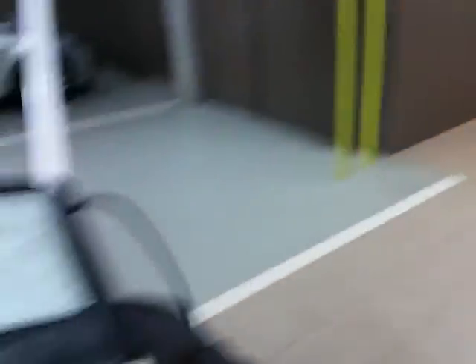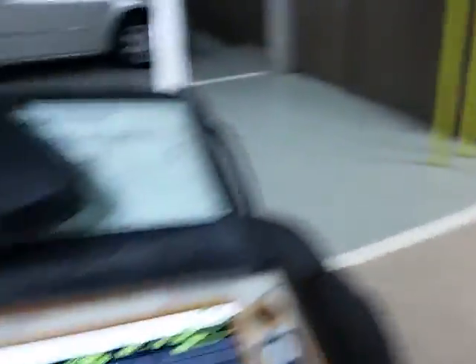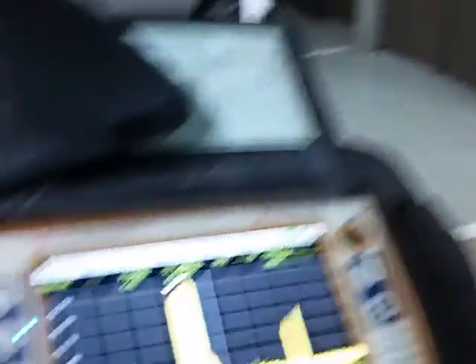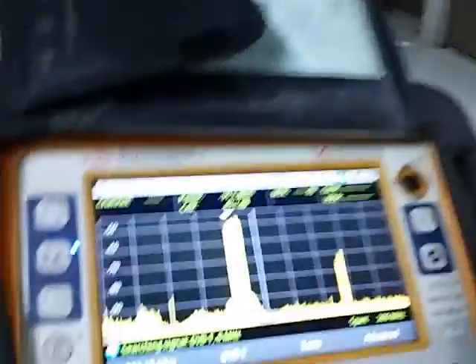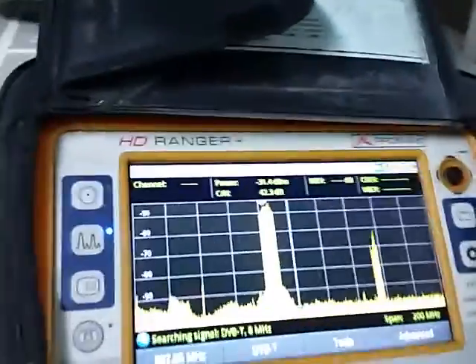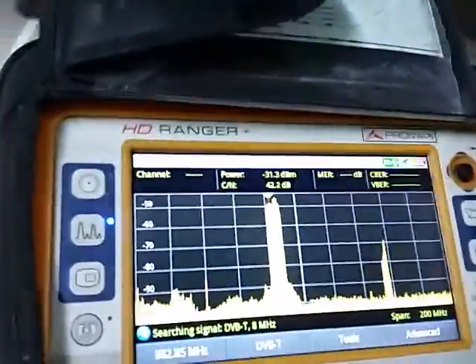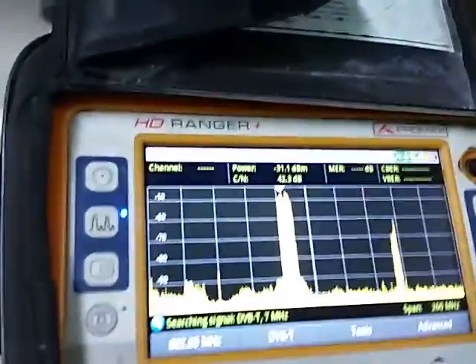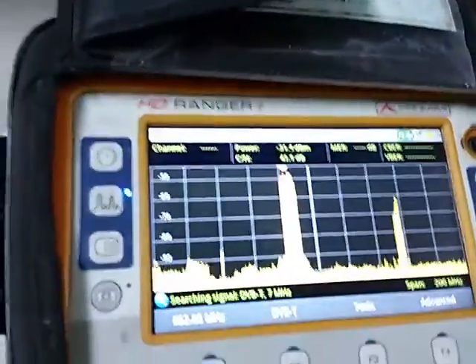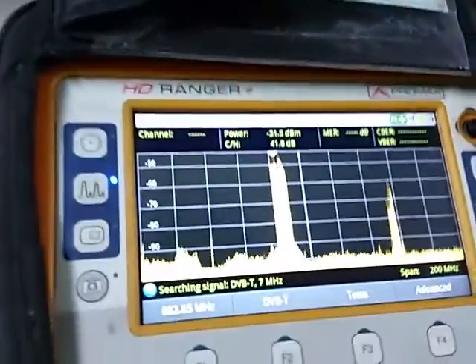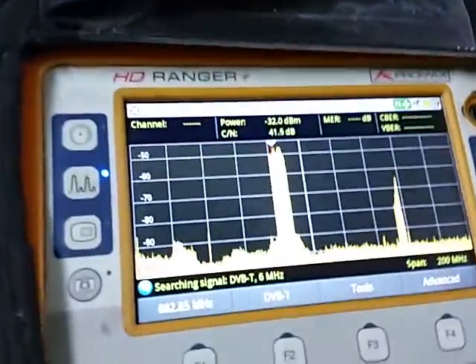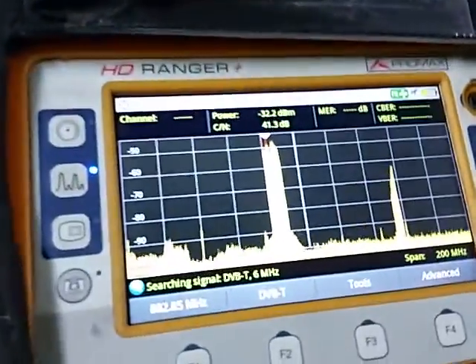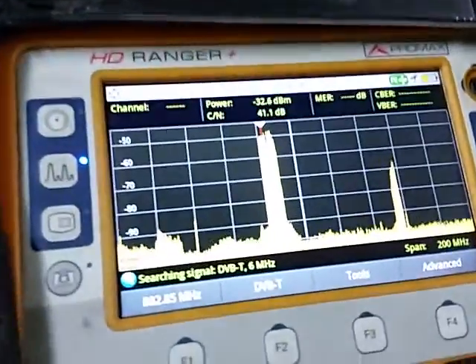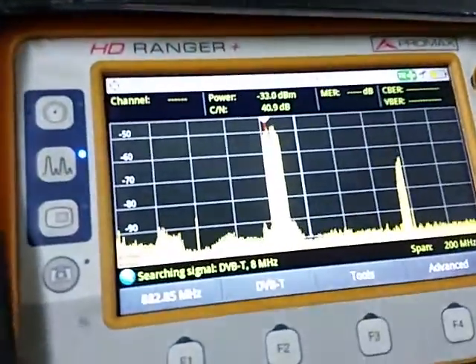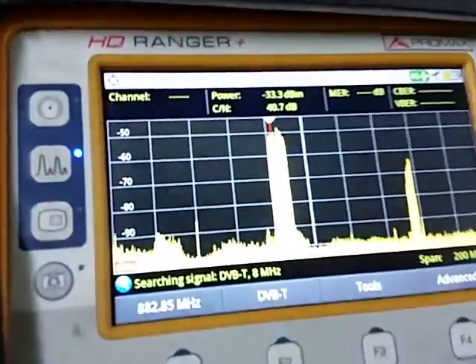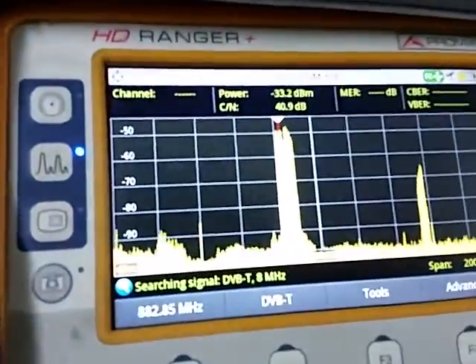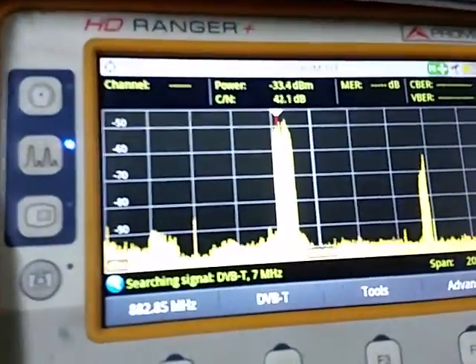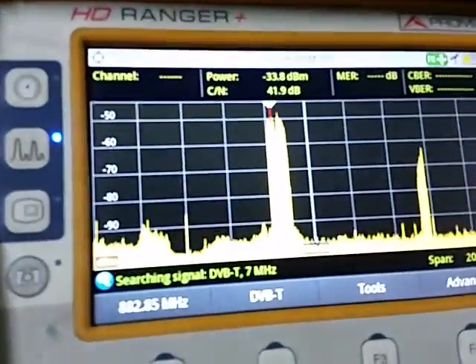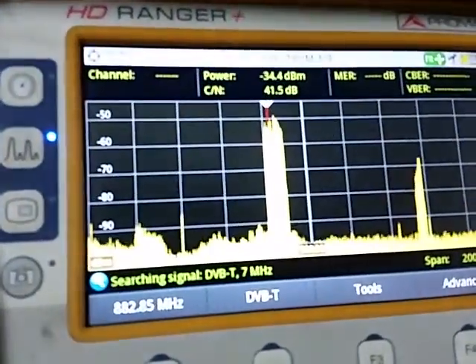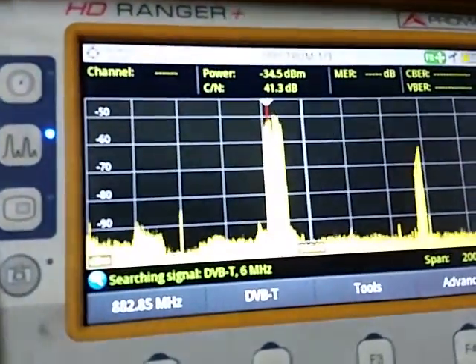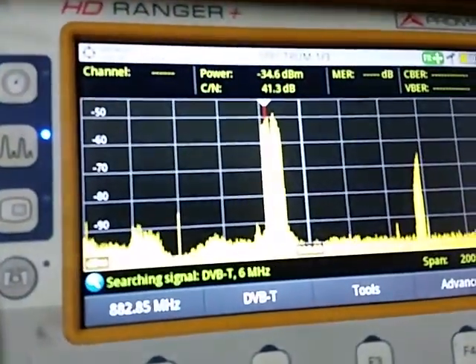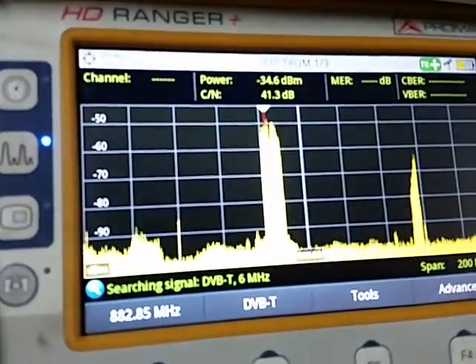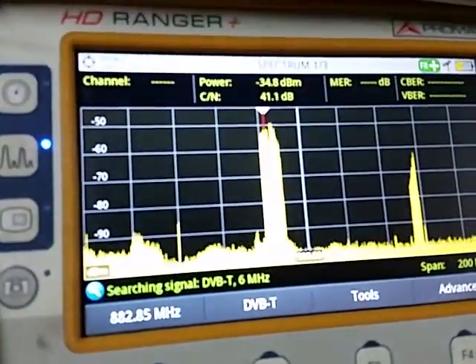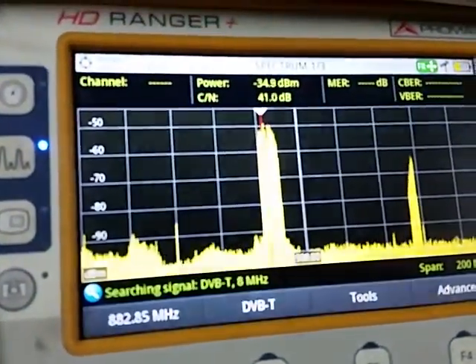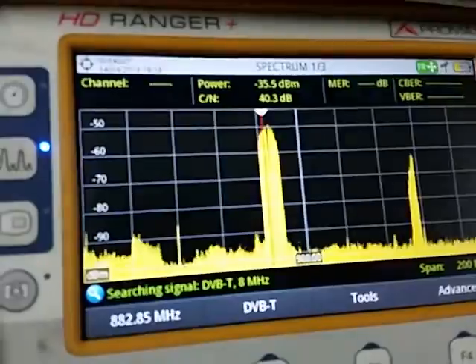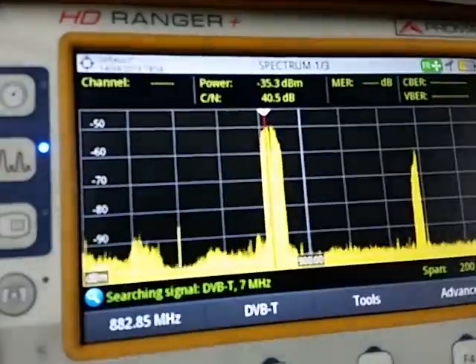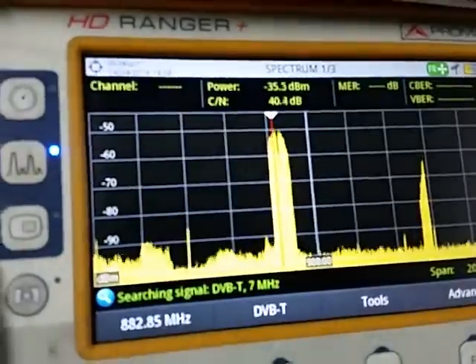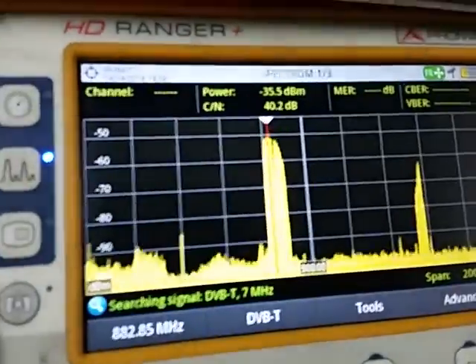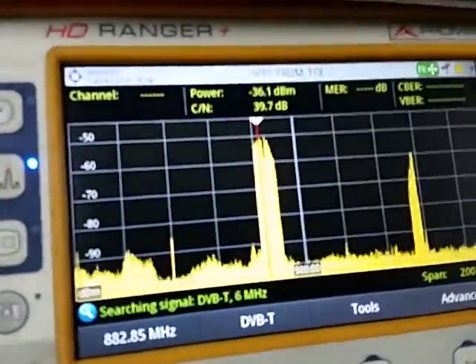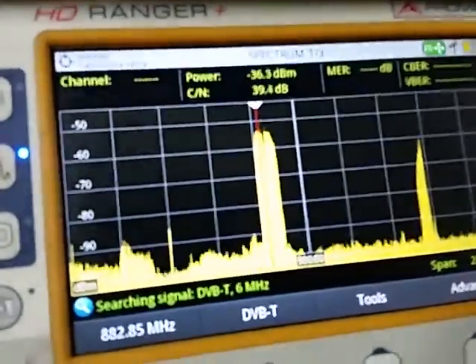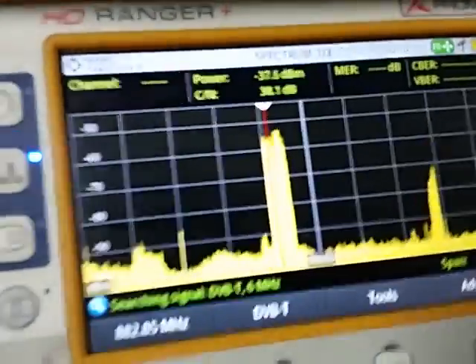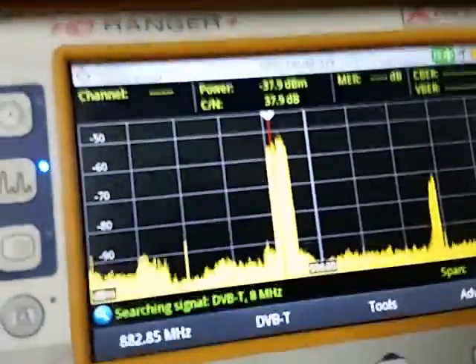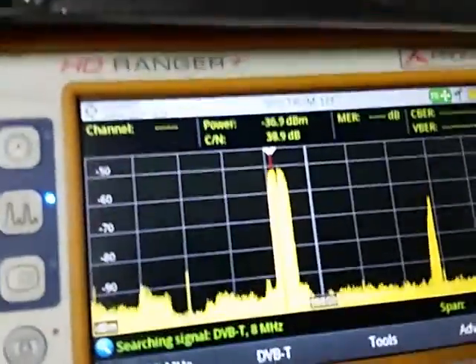Now I'm just going to show you here — we've got about minus 40 dBm.